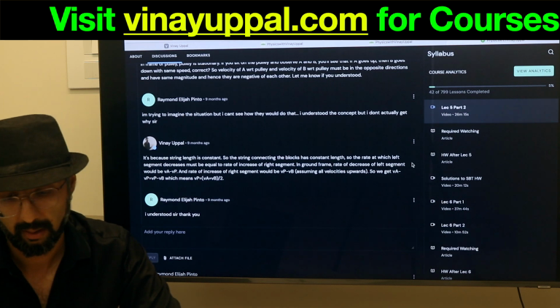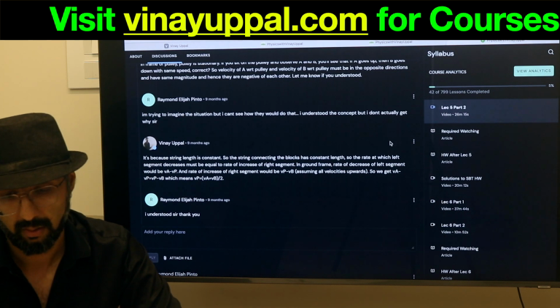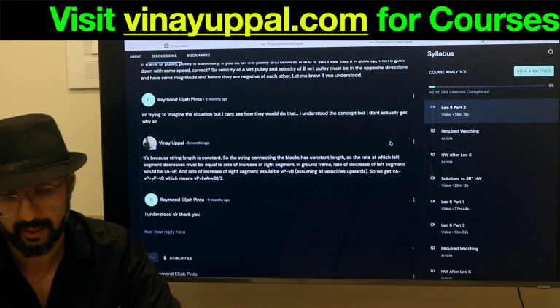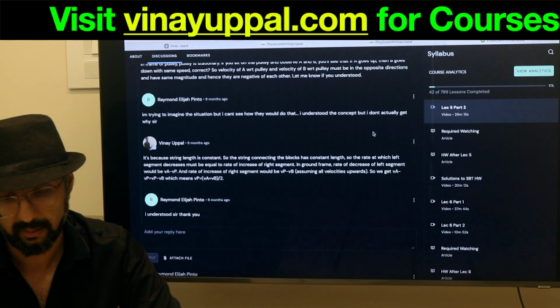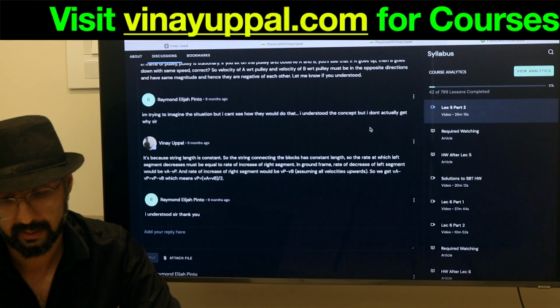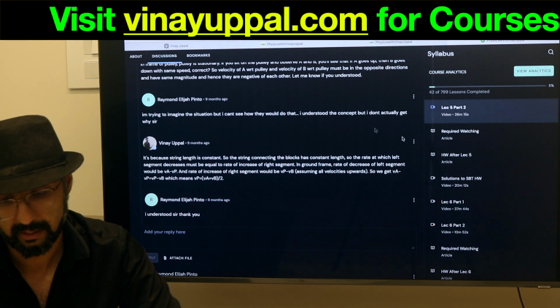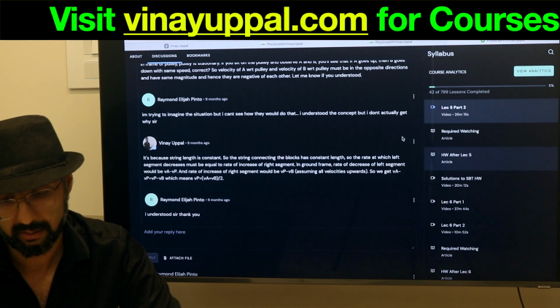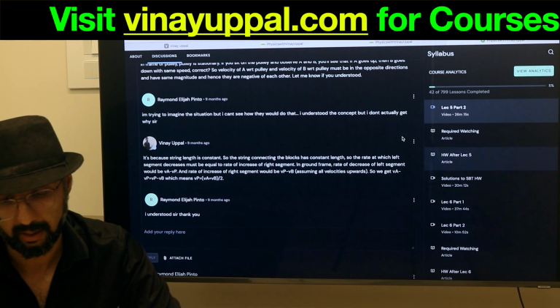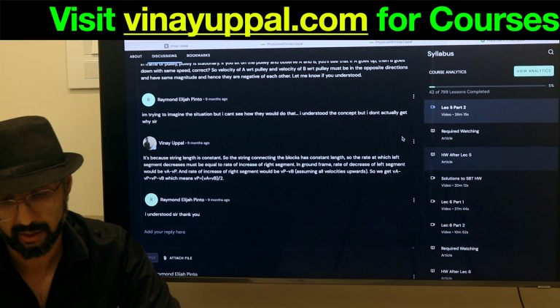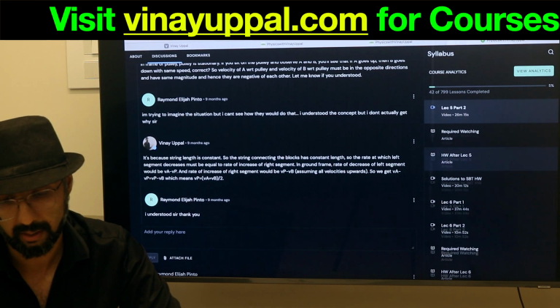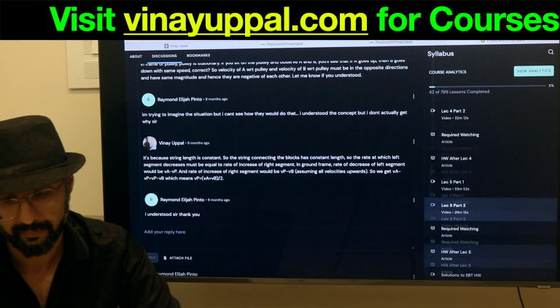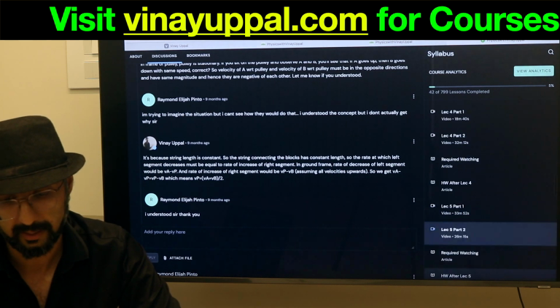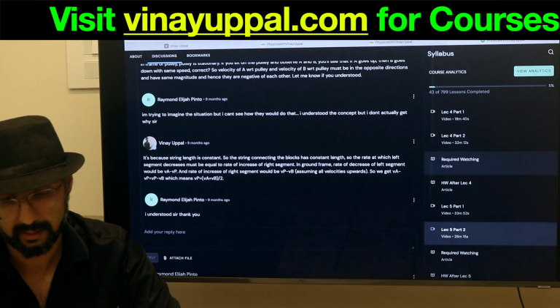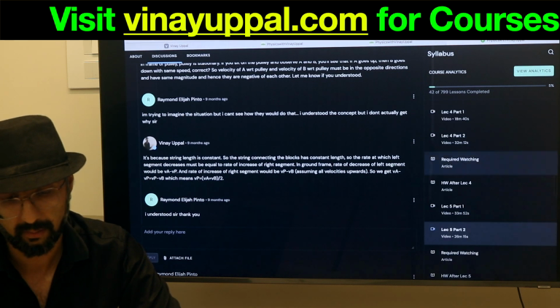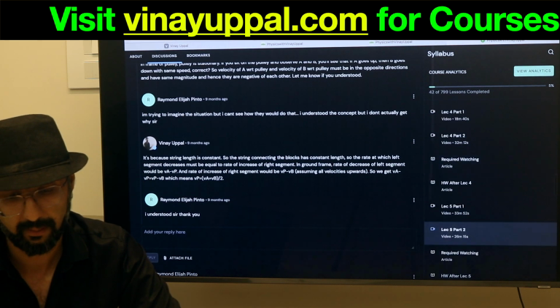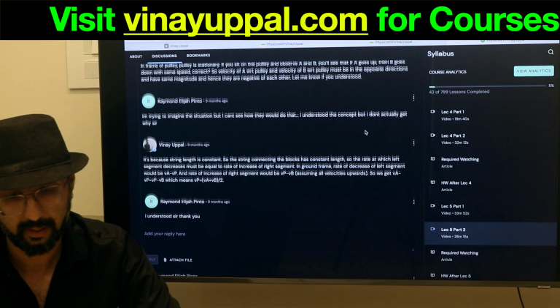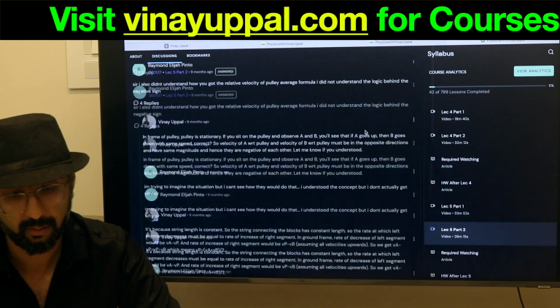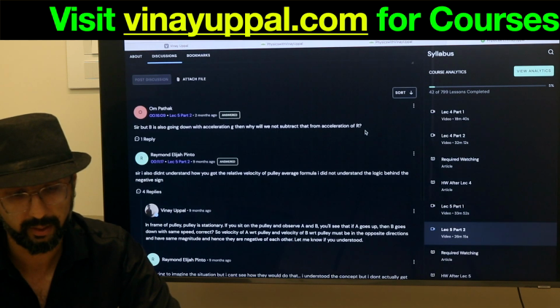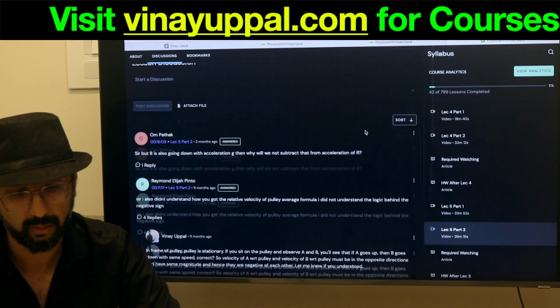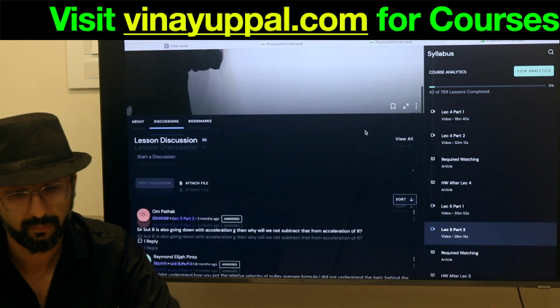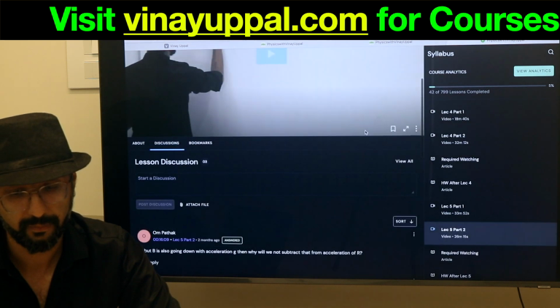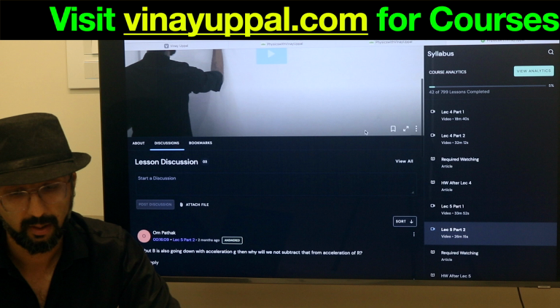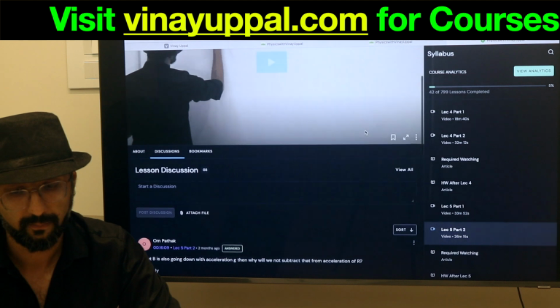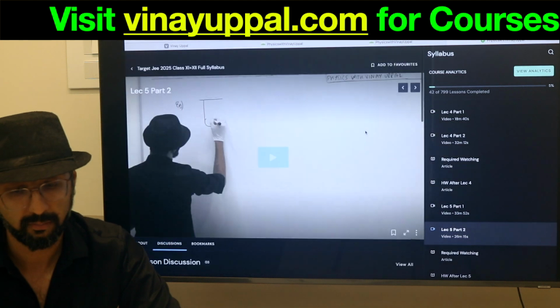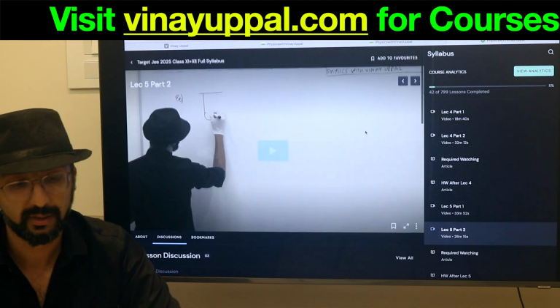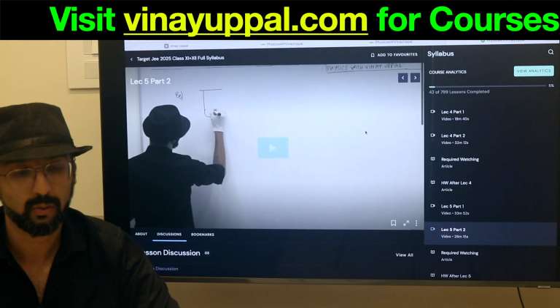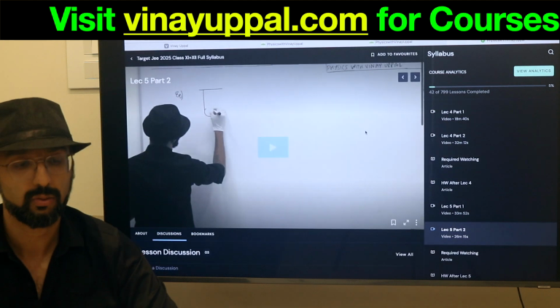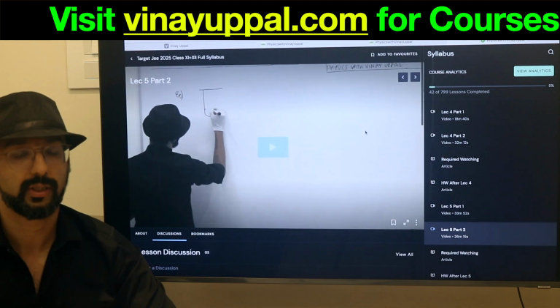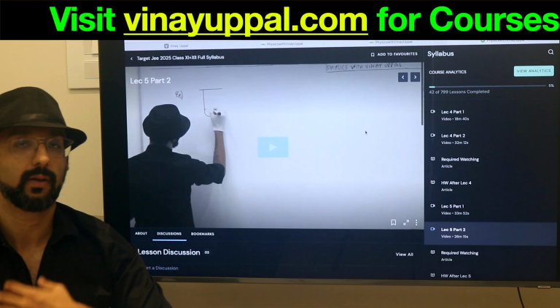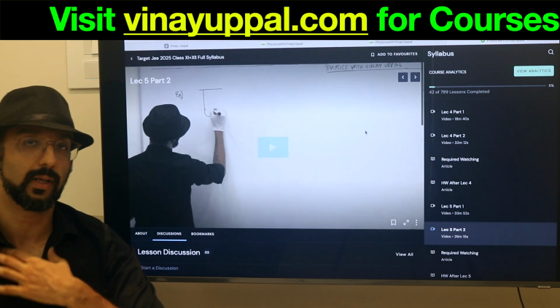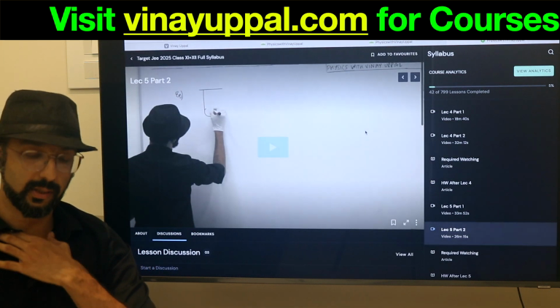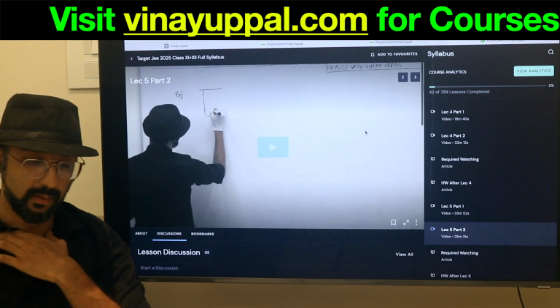For example here, someone has asked at 11 minutes 17 seconds — the timestamp is automatic. The student asks a question, we reply back and forth, and ultimately the student is able to resolve the doubt. It's very efficient and I try to clear doubts as frequently as I can. This is the structure and this is the way we are going to go from zero to JEE Advanced level.